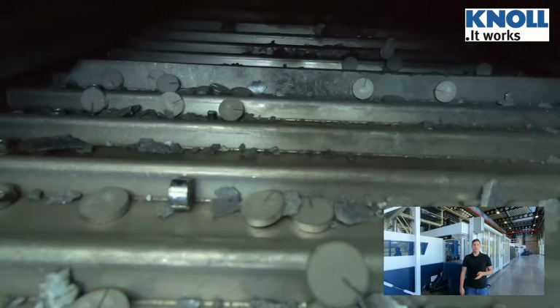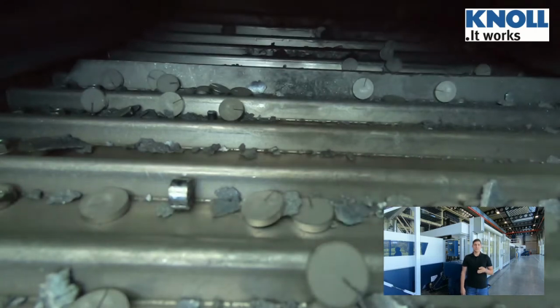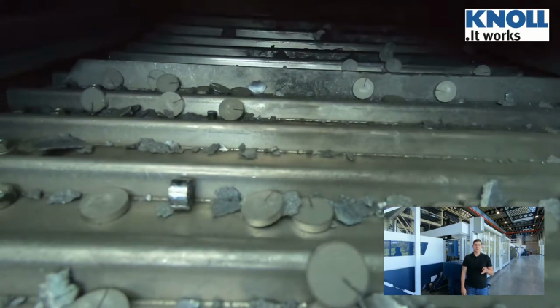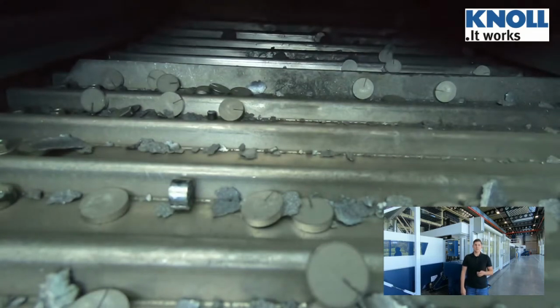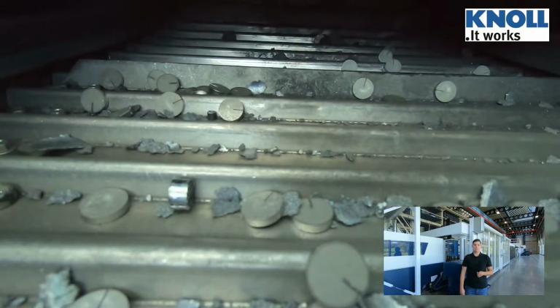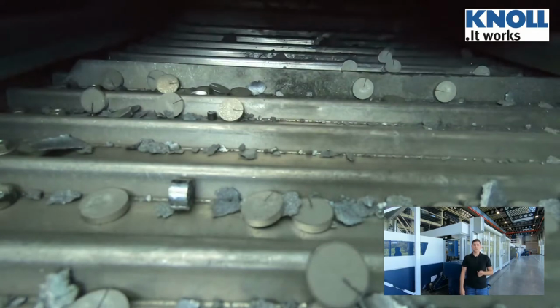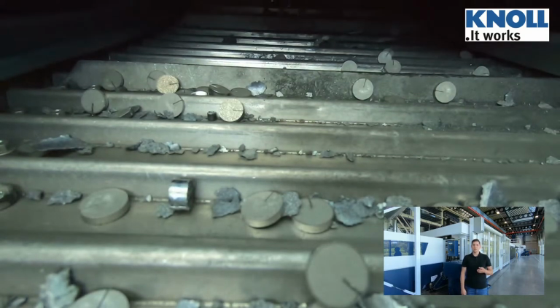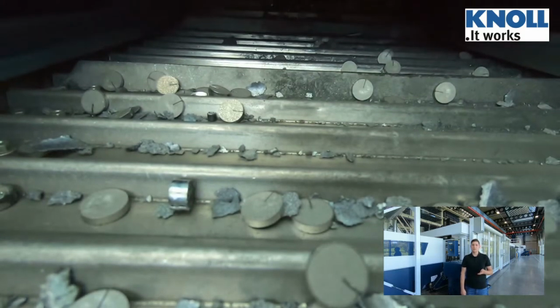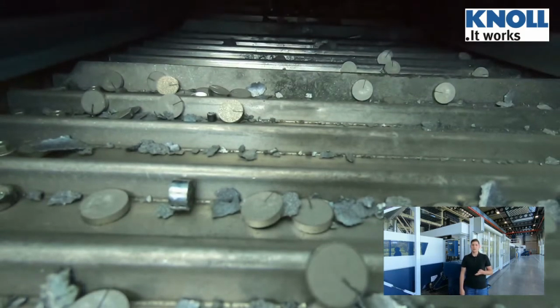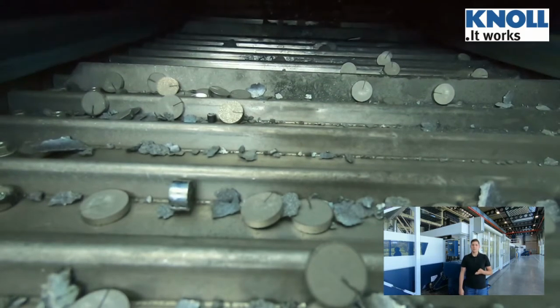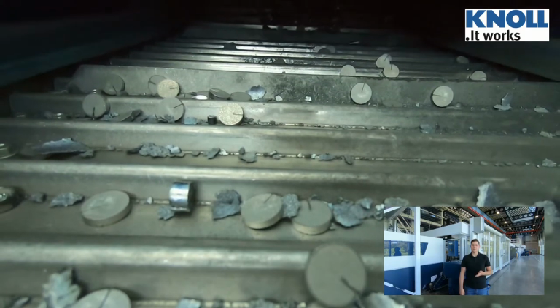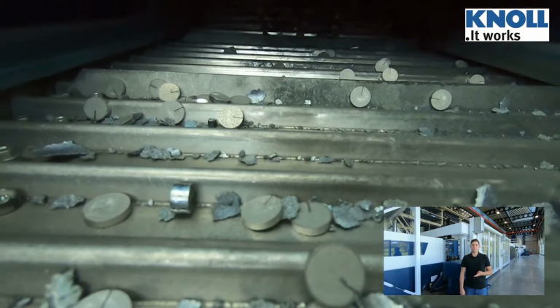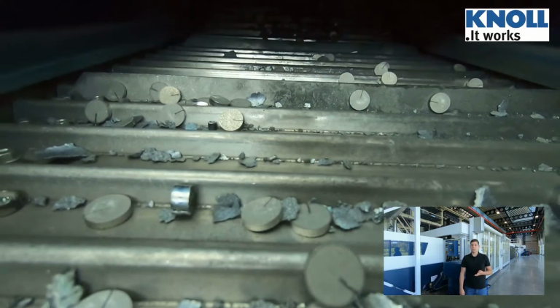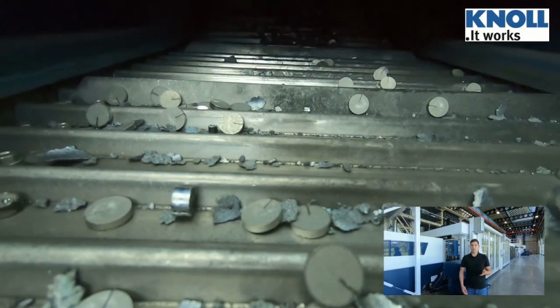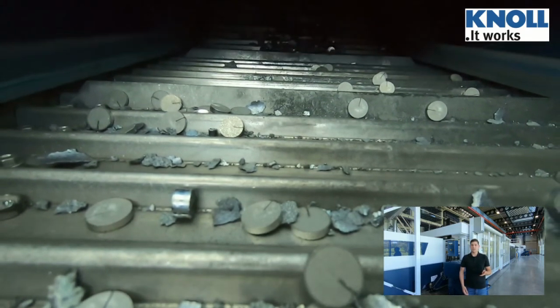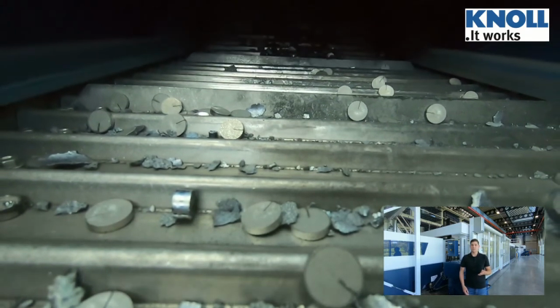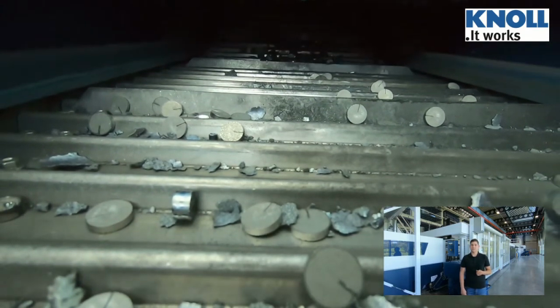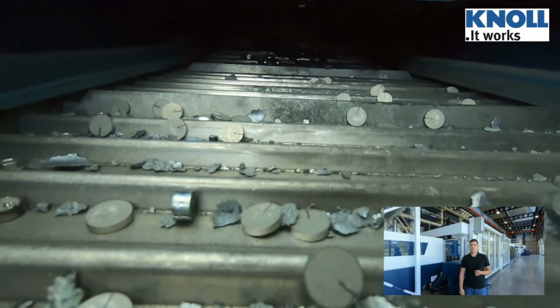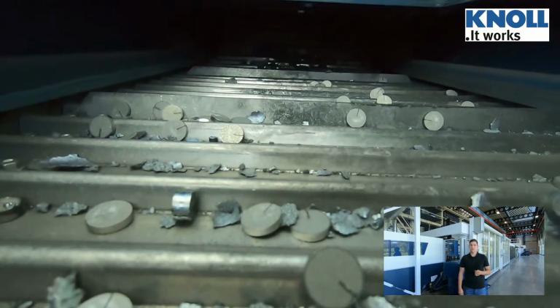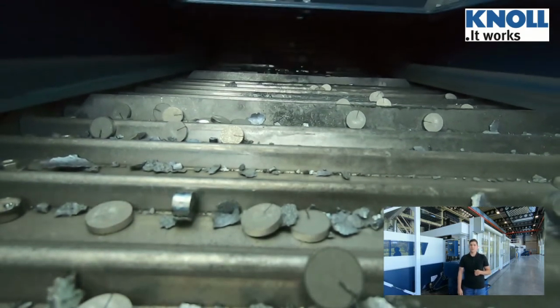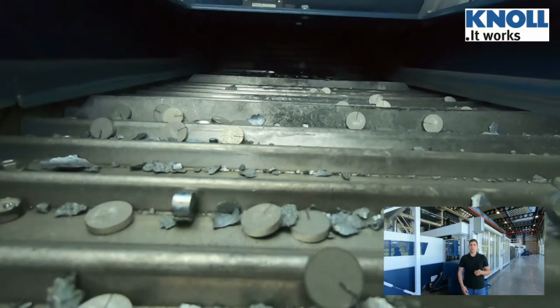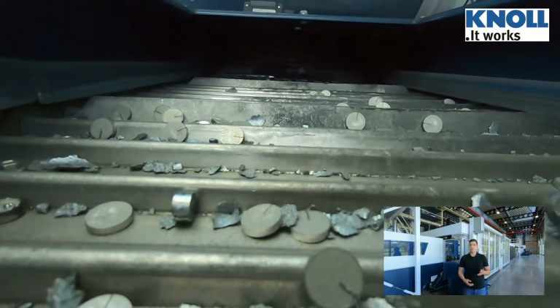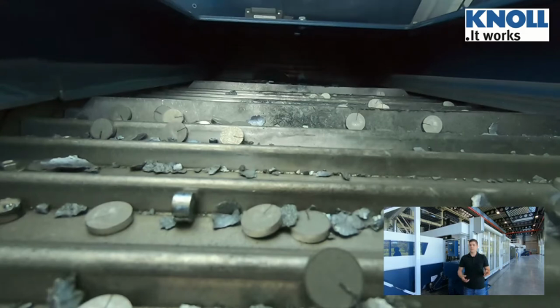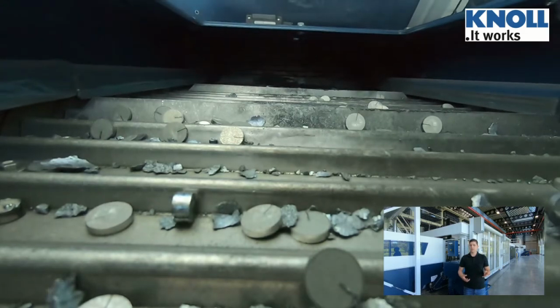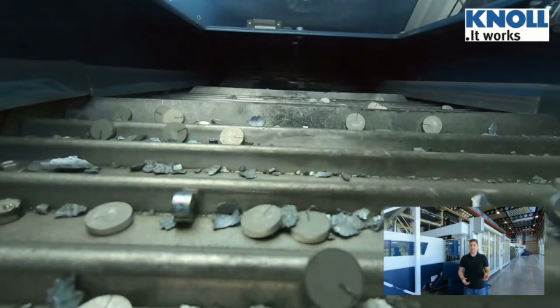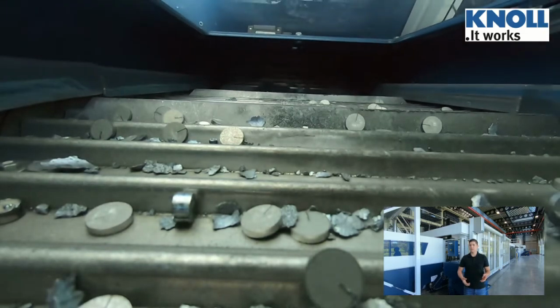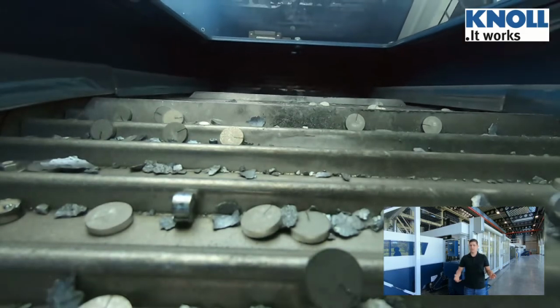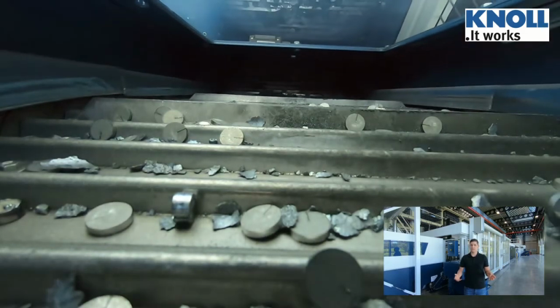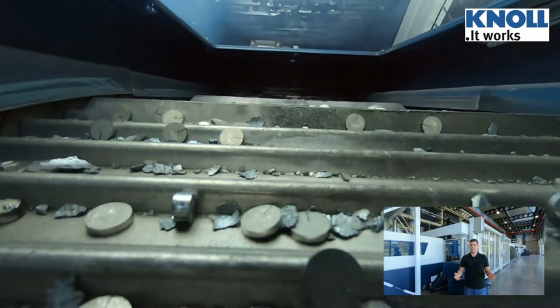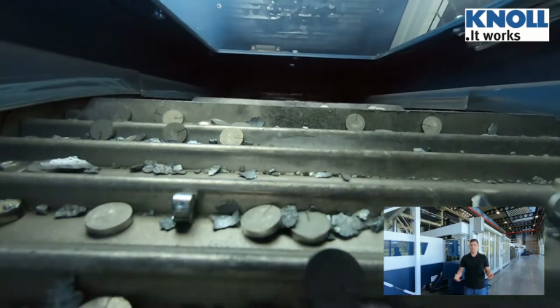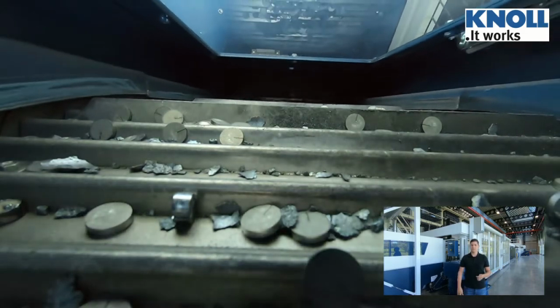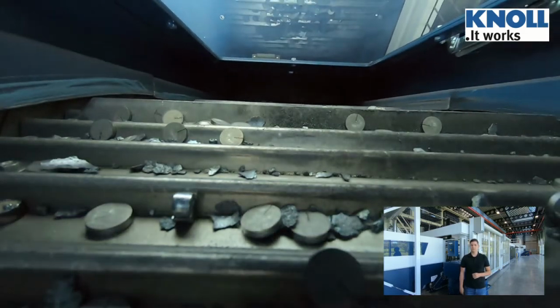Likewise, laser waste does not find a gap against the running direction on the belt. Therefore, the parts cannot tilt.